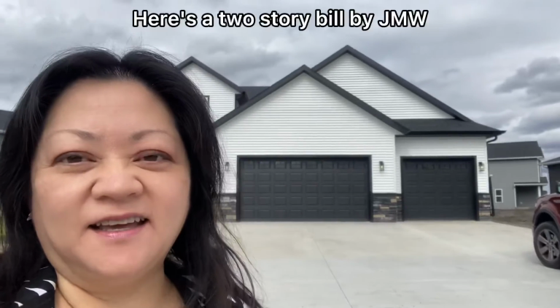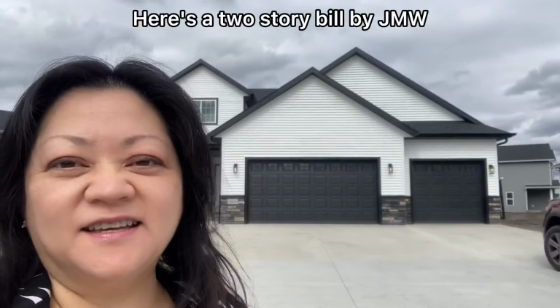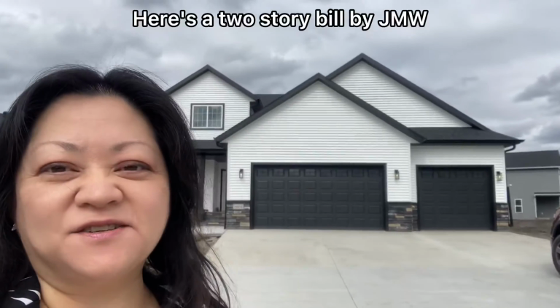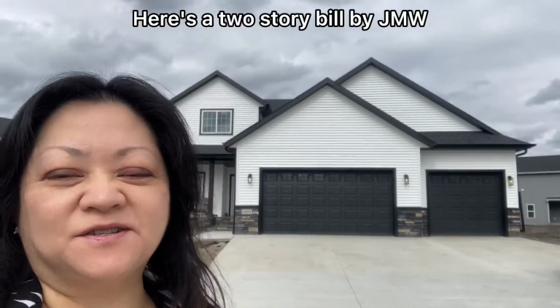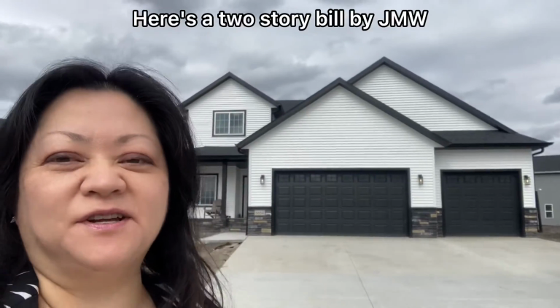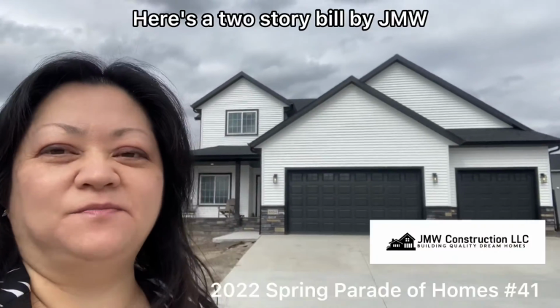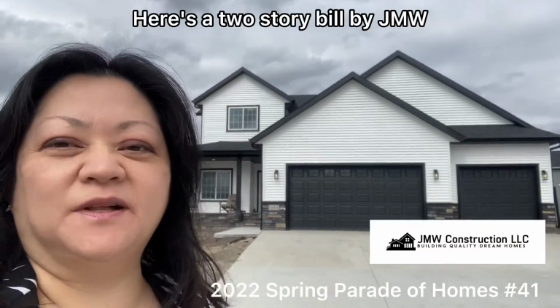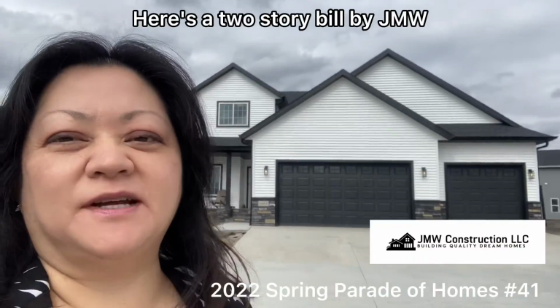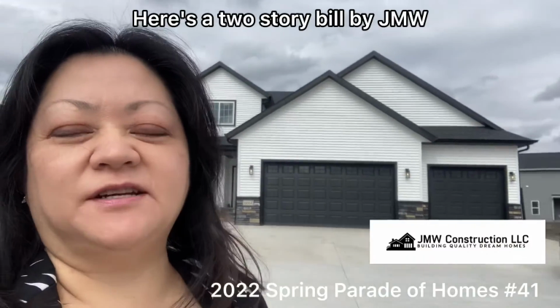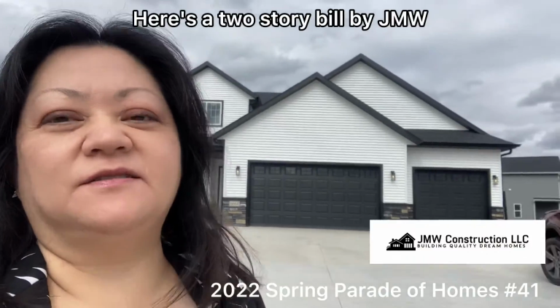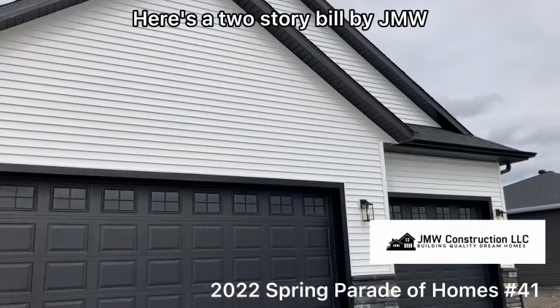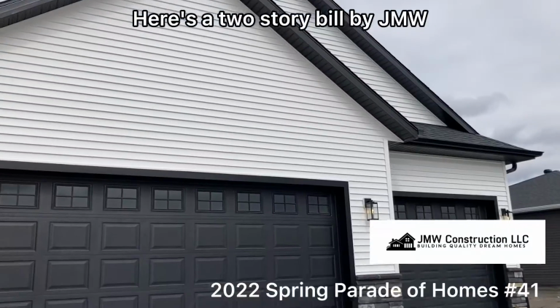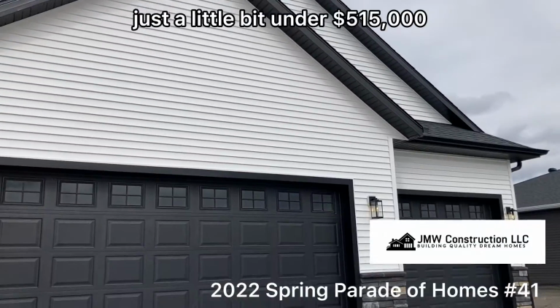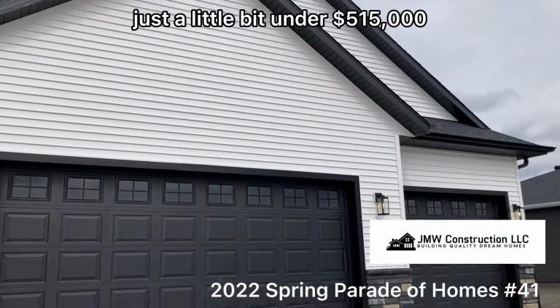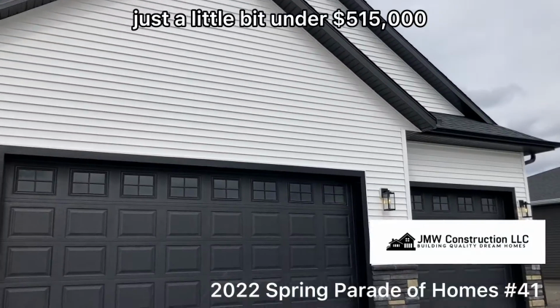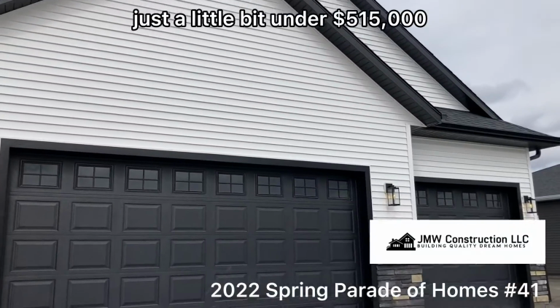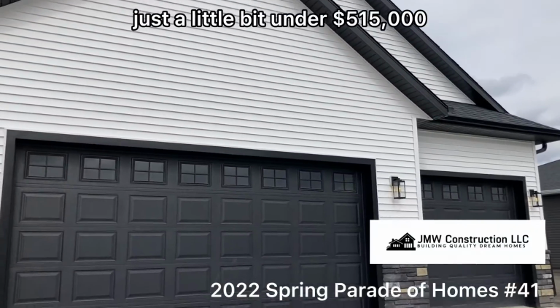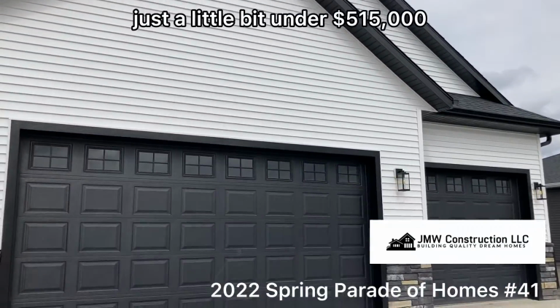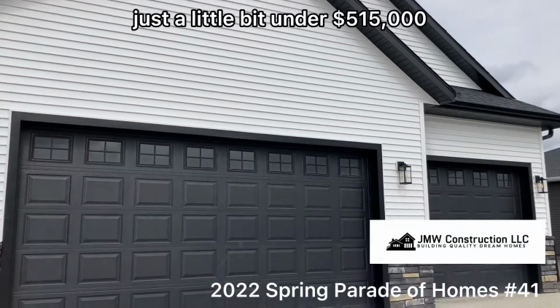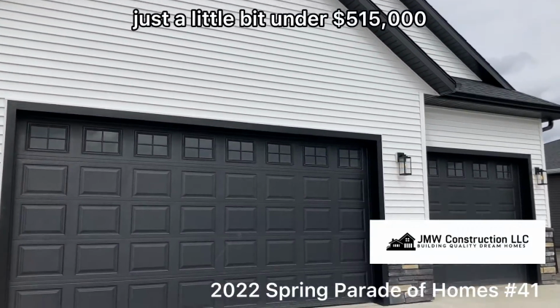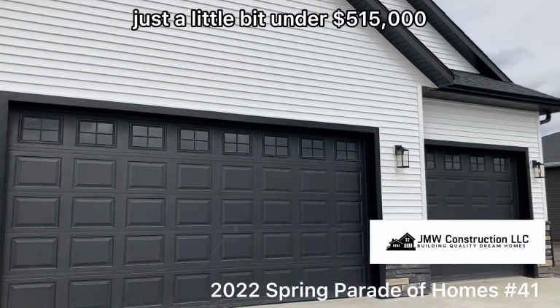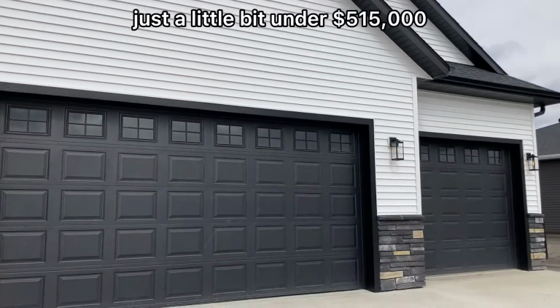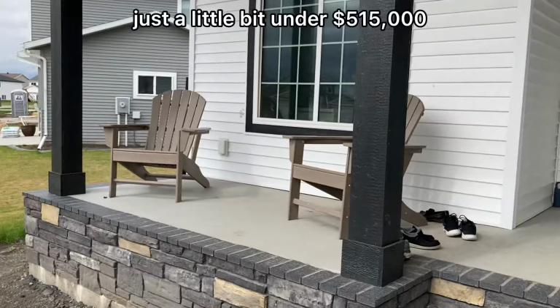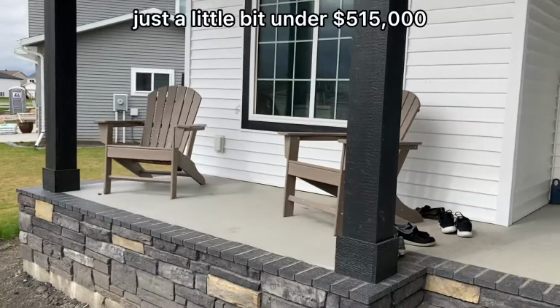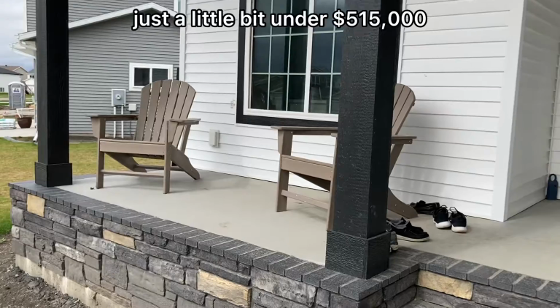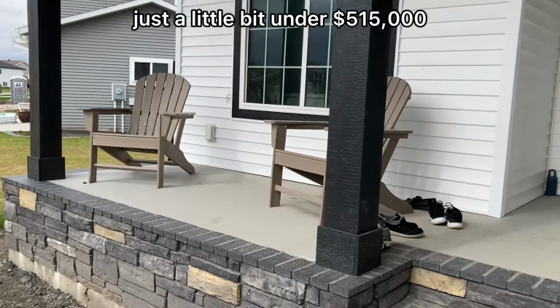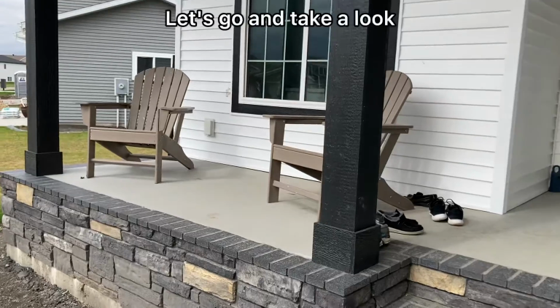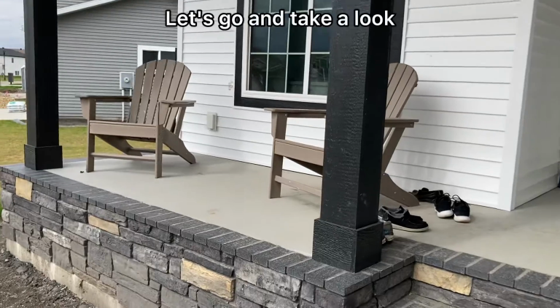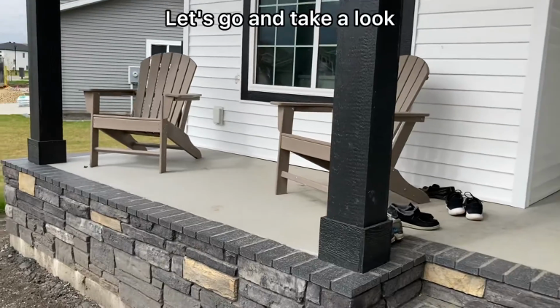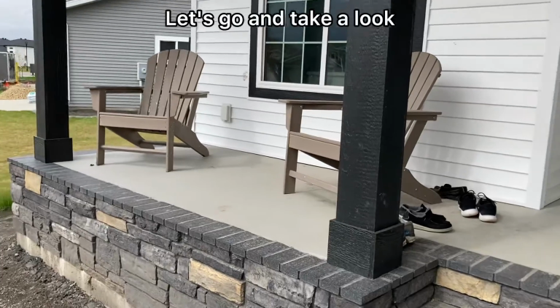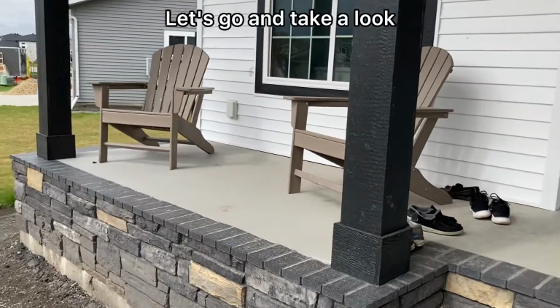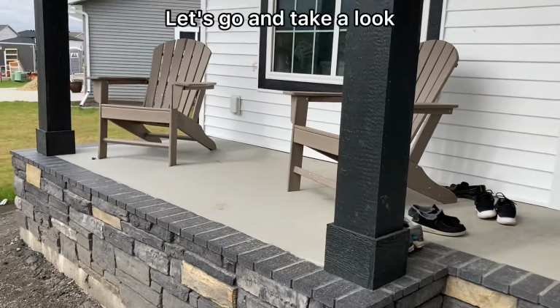Here's a two-story built by GNW, just a little bit under $515,000. Let's go and take a look.